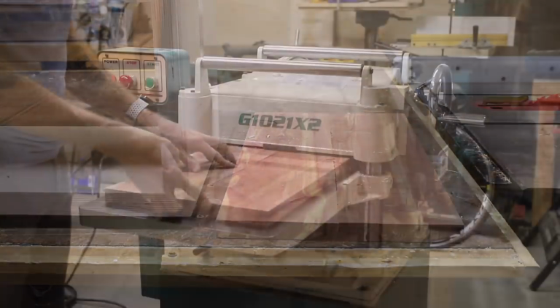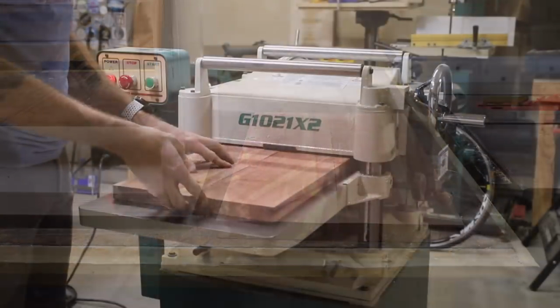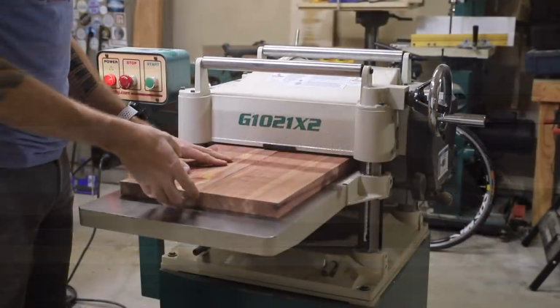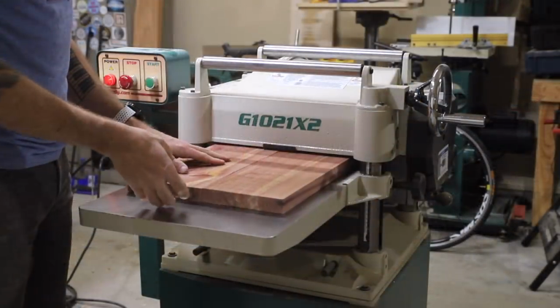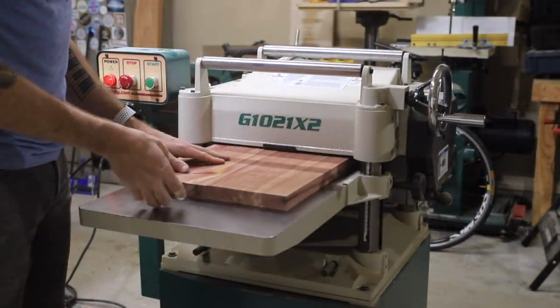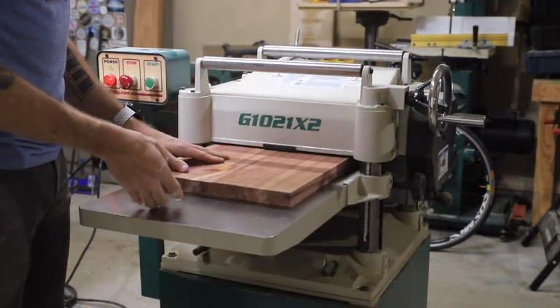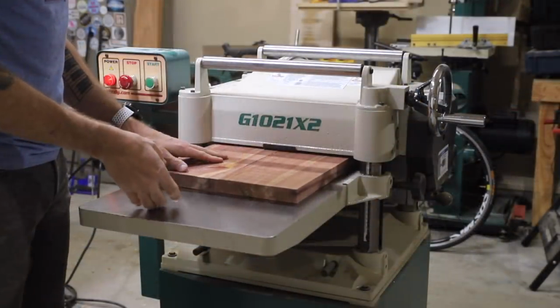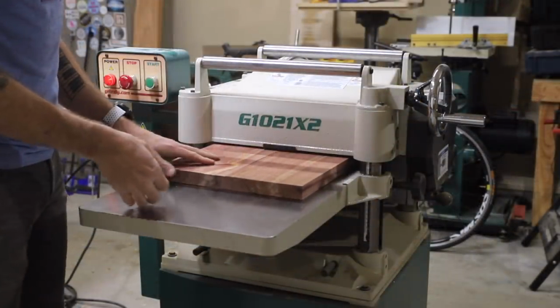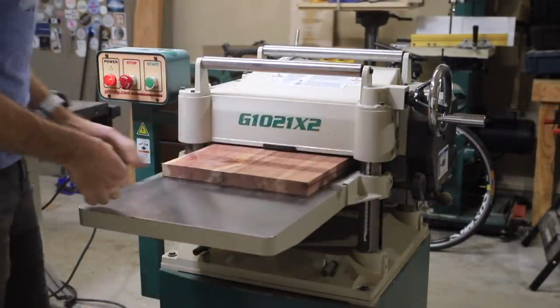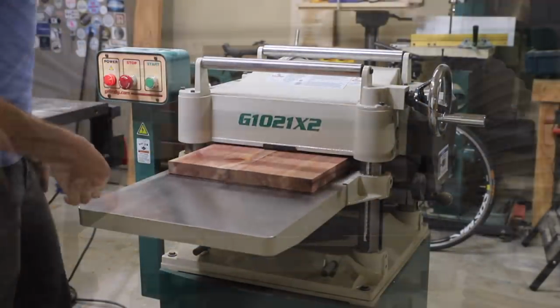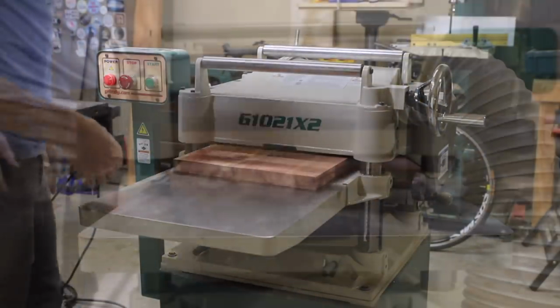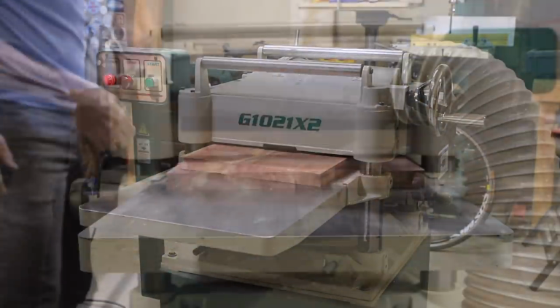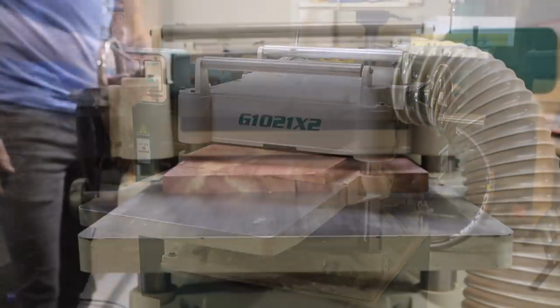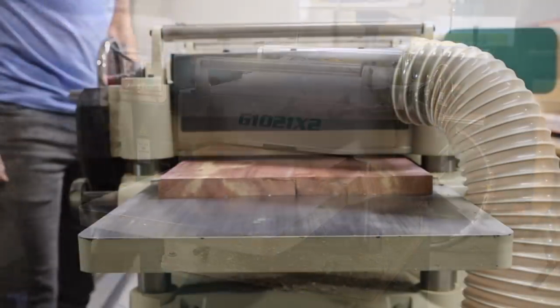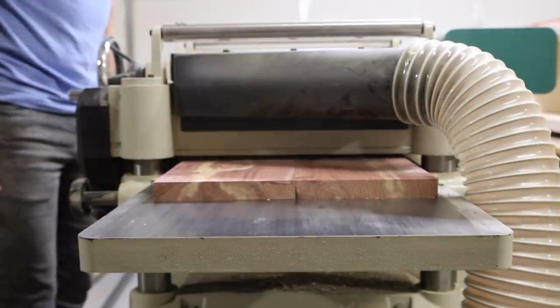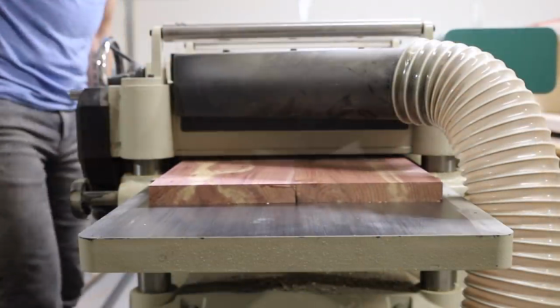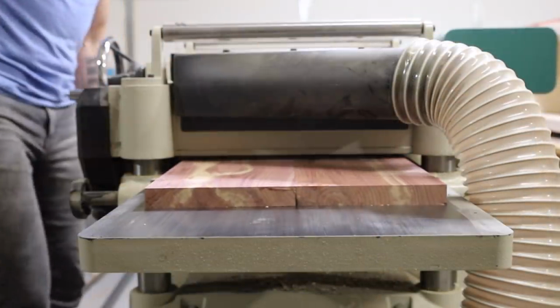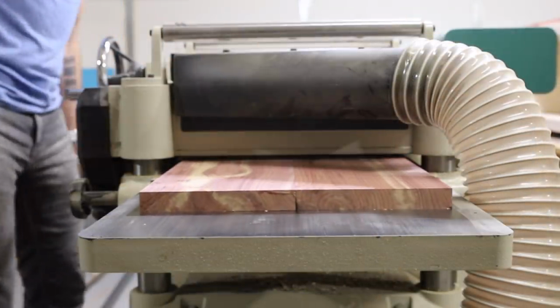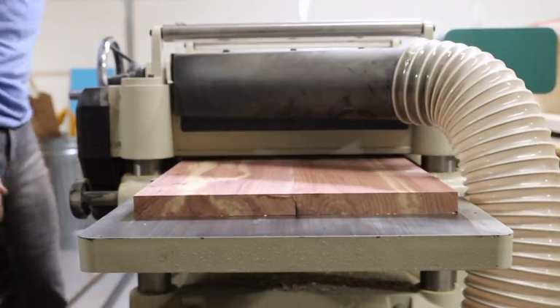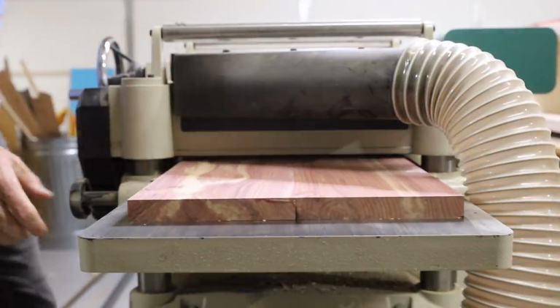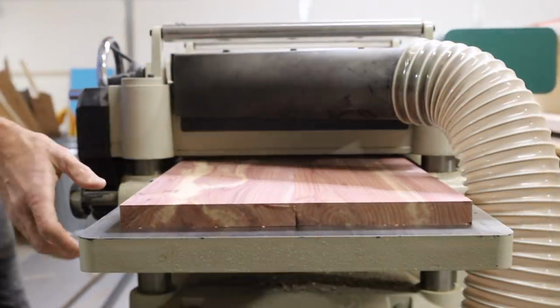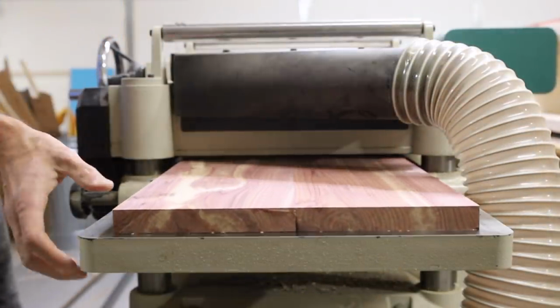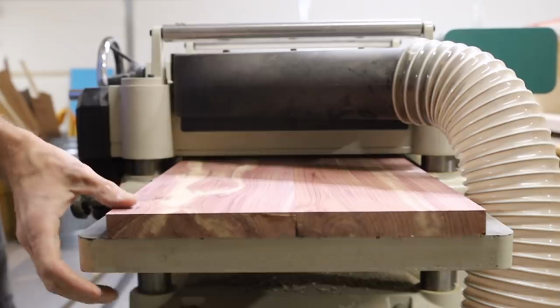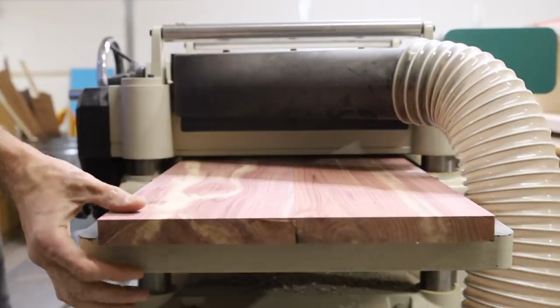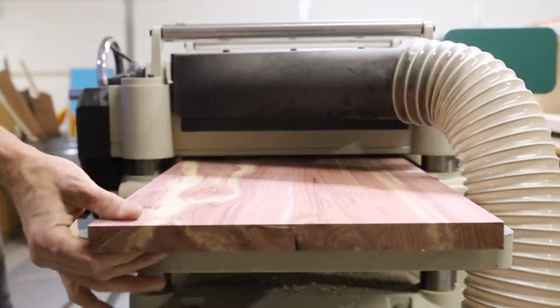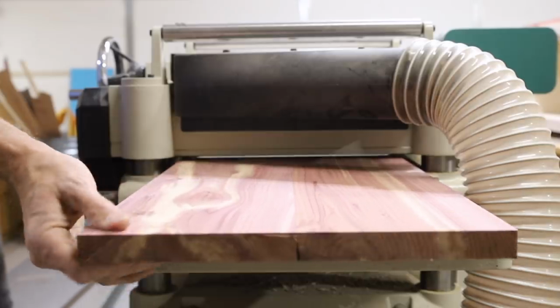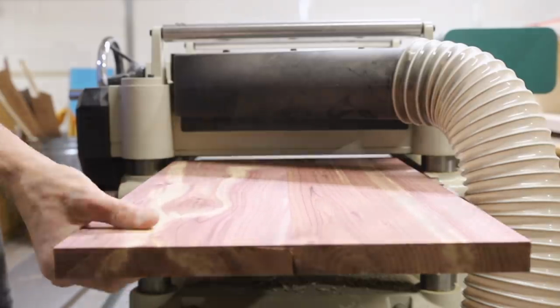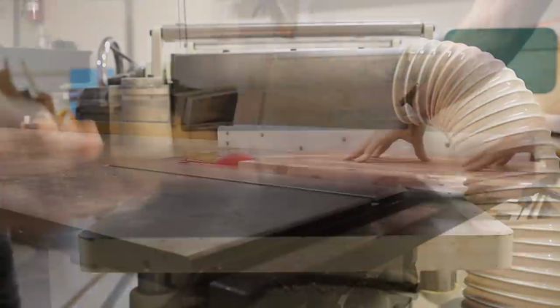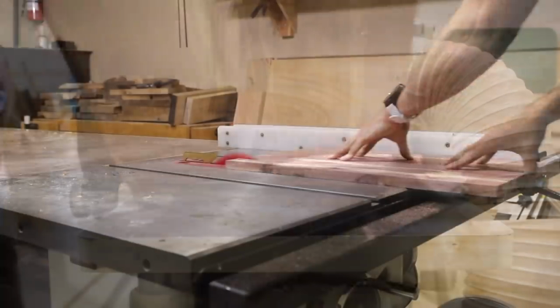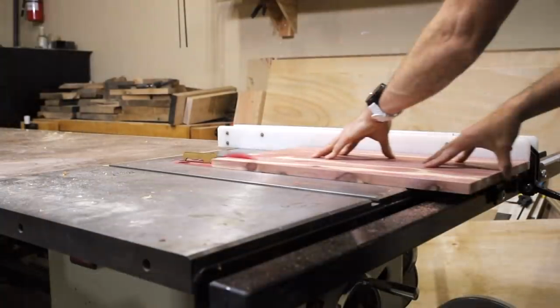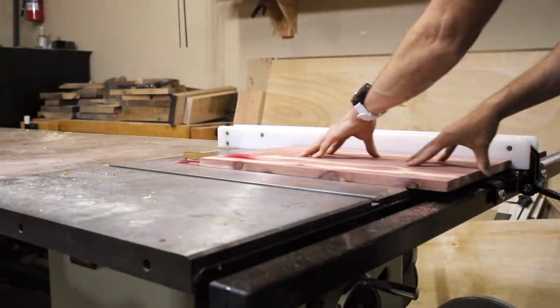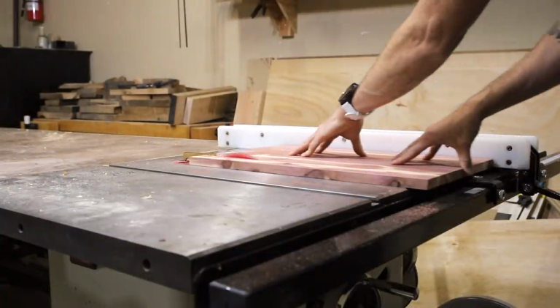Back to the doors — I ran them through my planer to get them down to 3/4 of an inch before cutting them to fit into the cabinet.